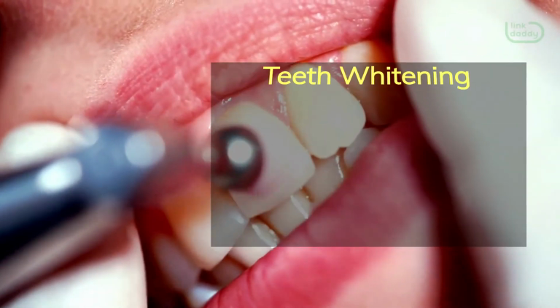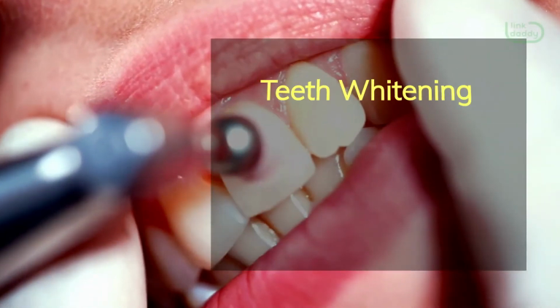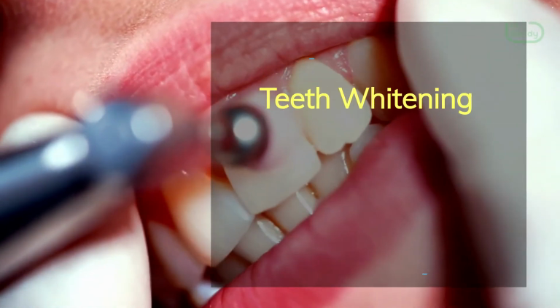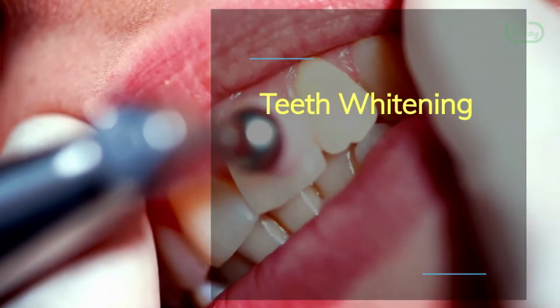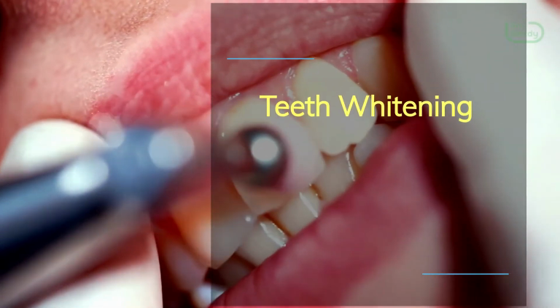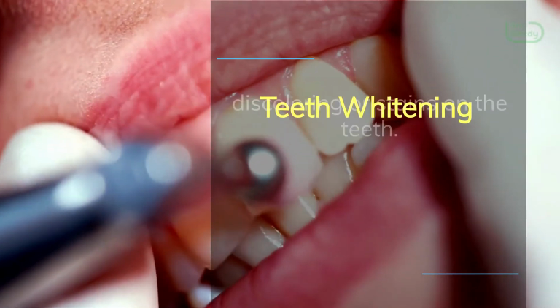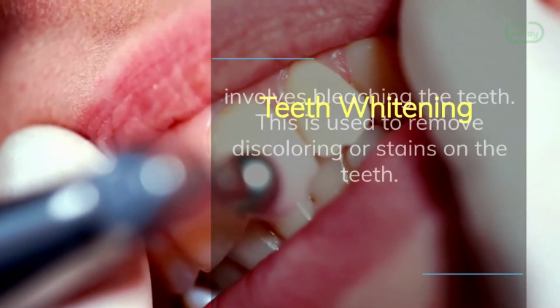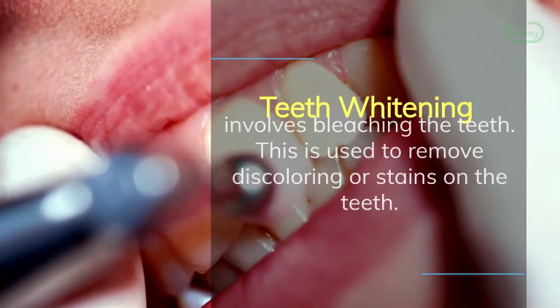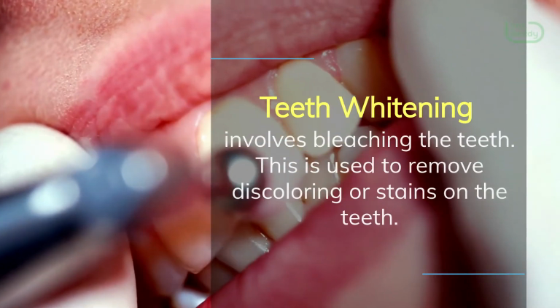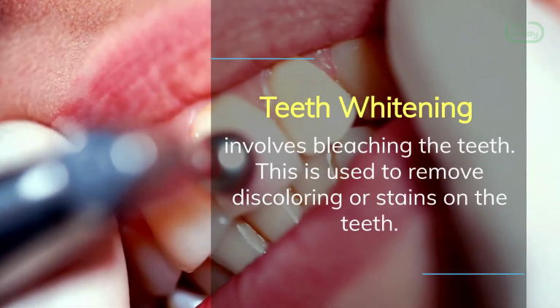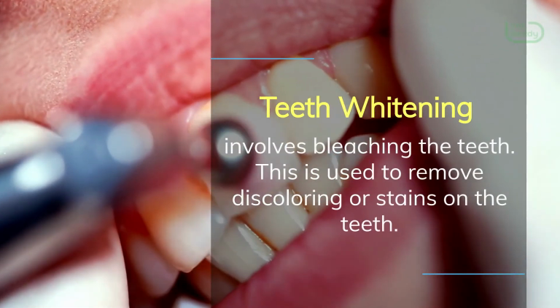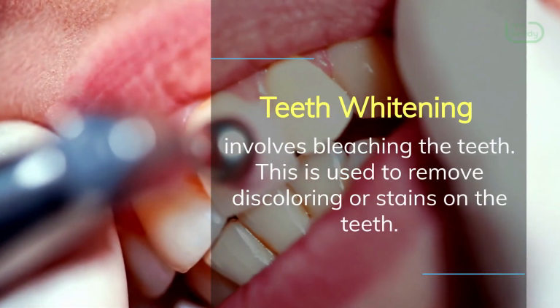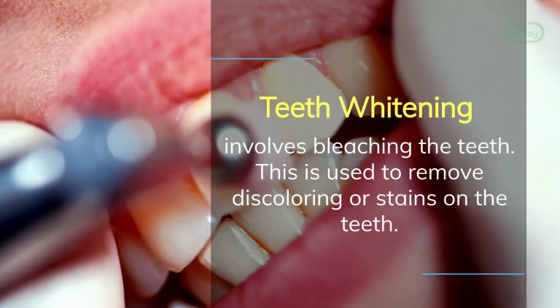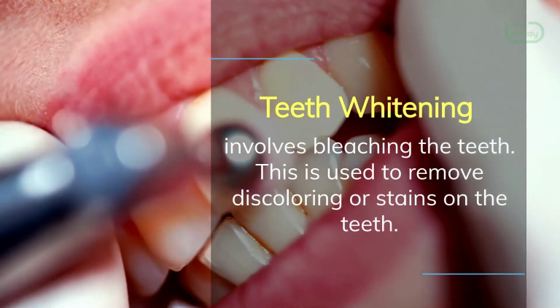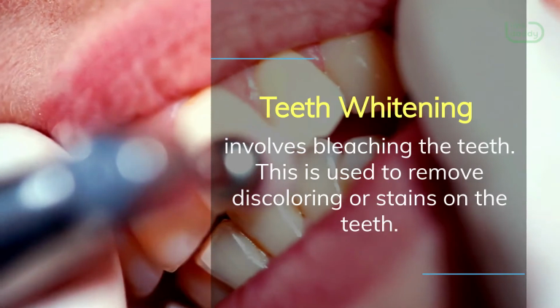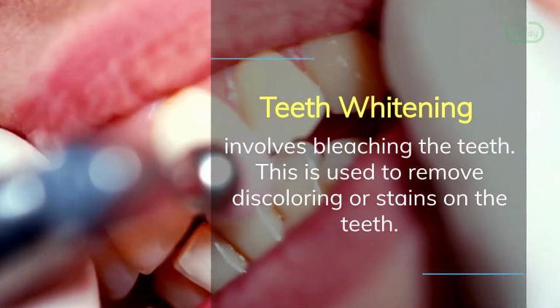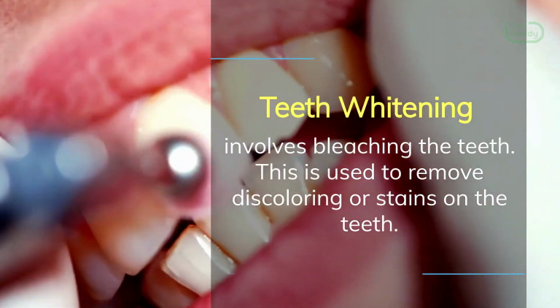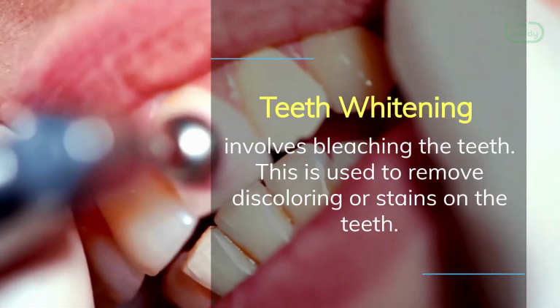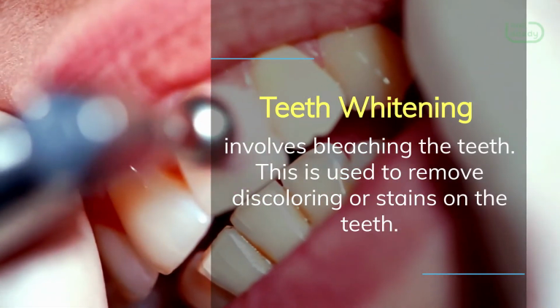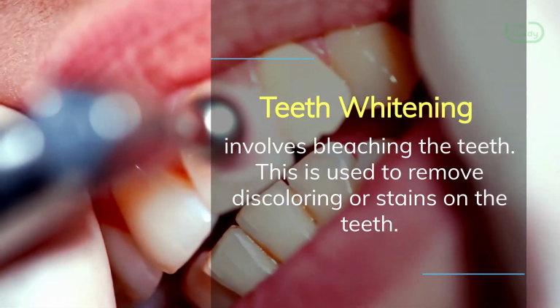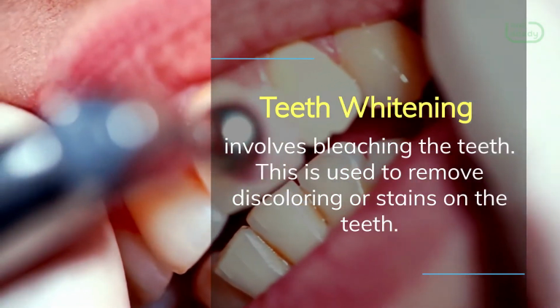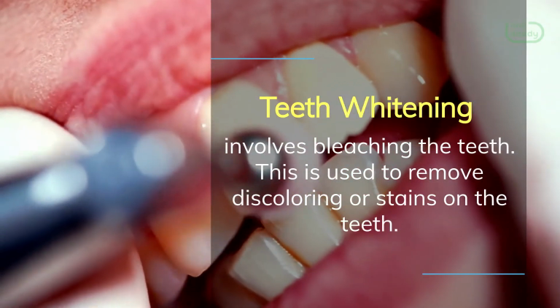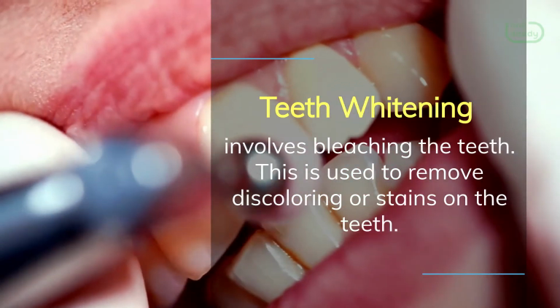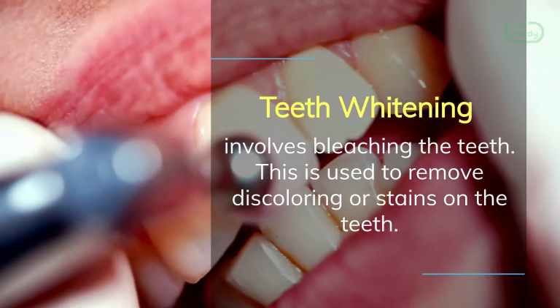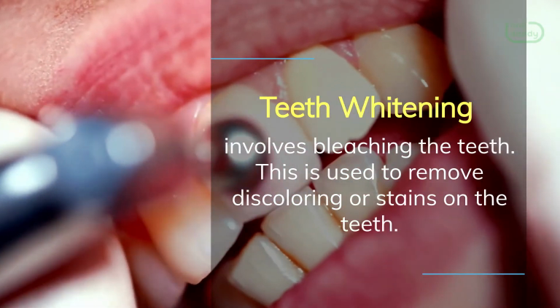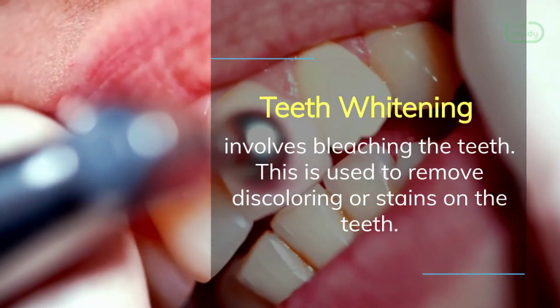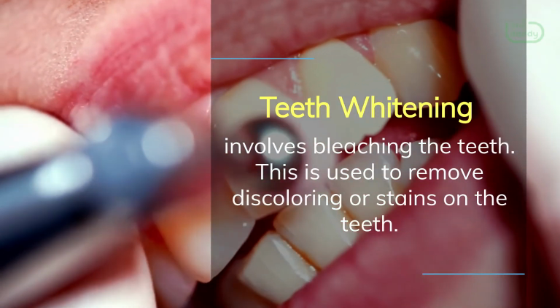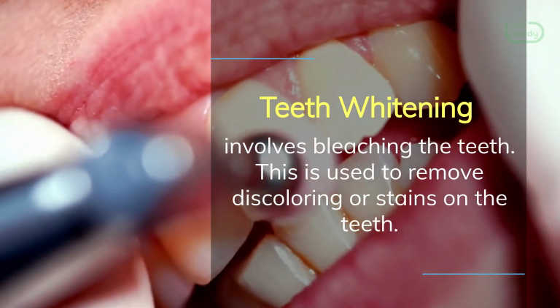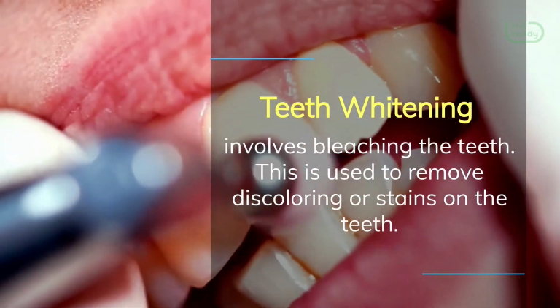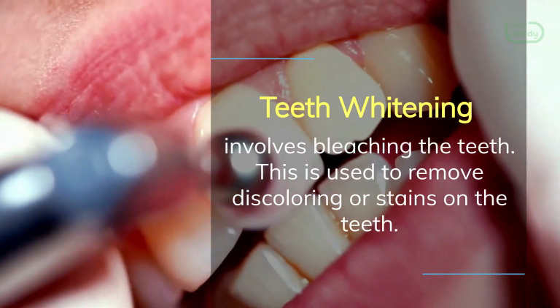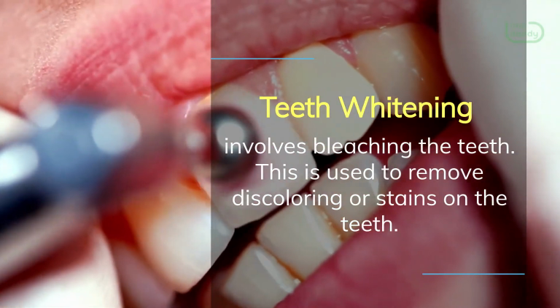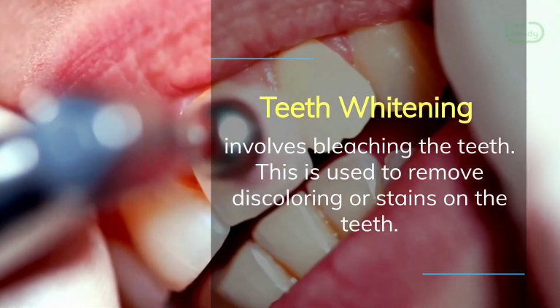Teeth whitening involves bleaching the teeth. This is used to remove discoloring or stains on the teeth.